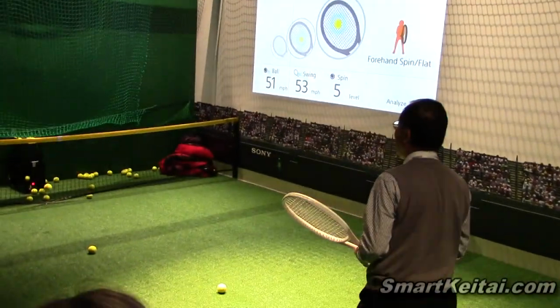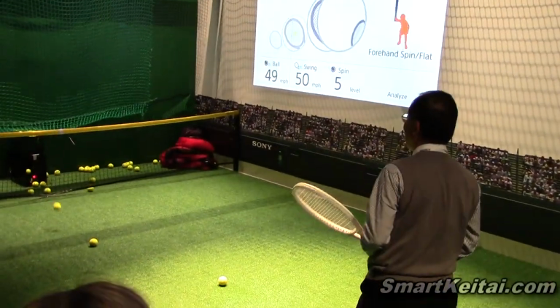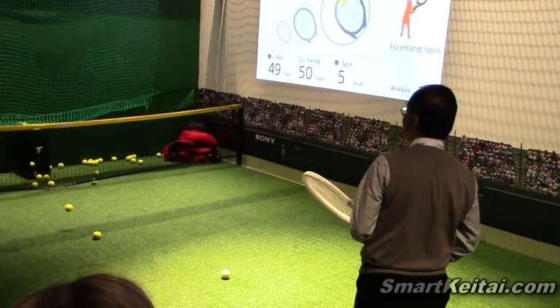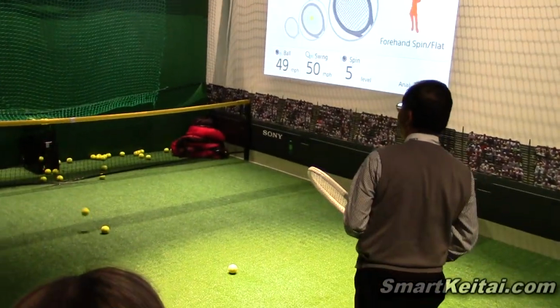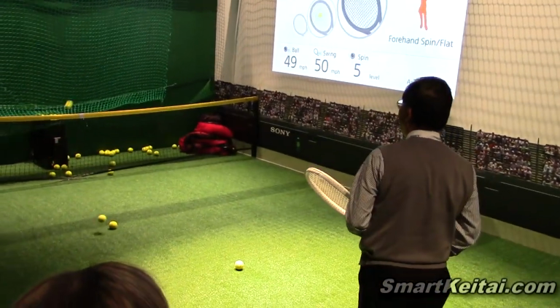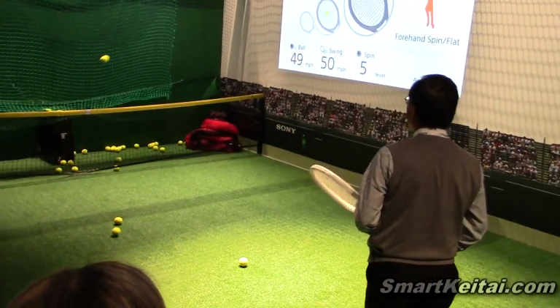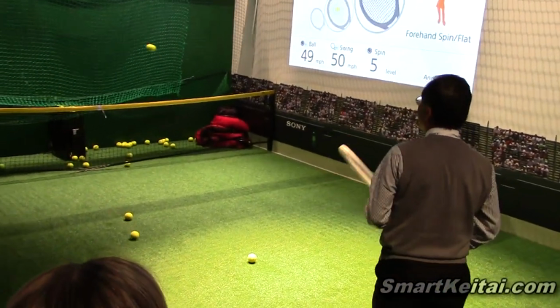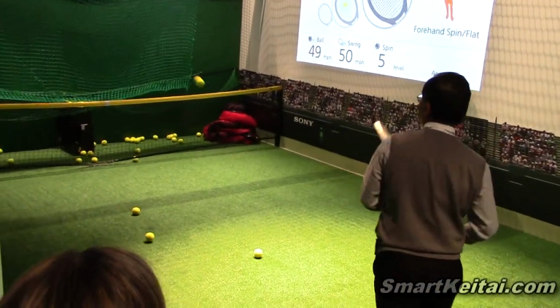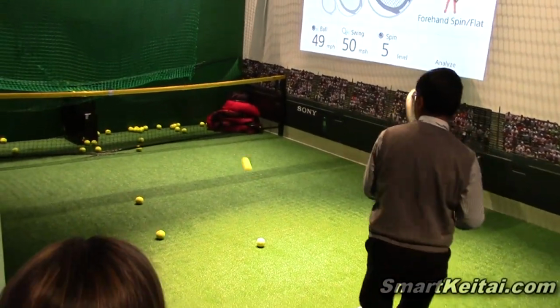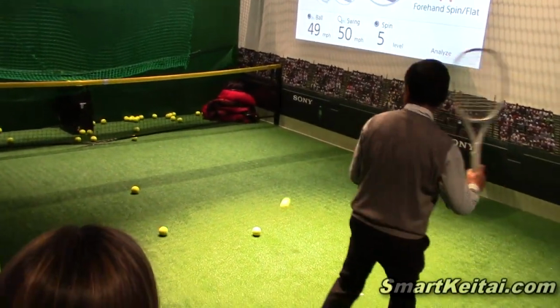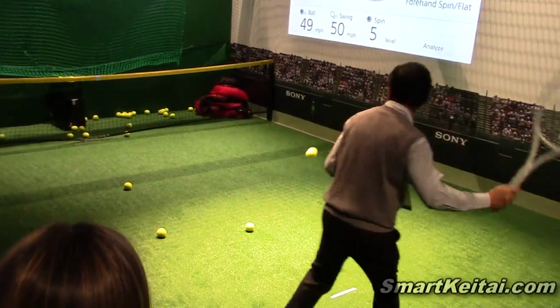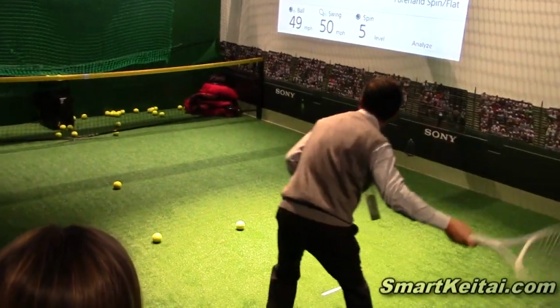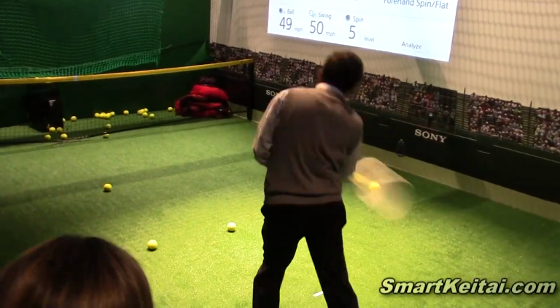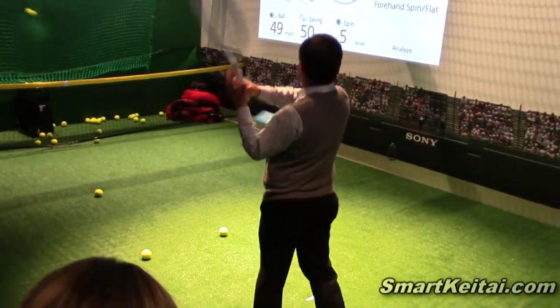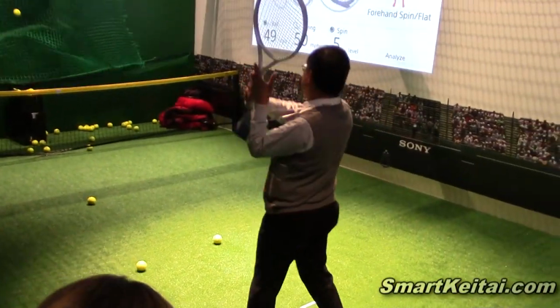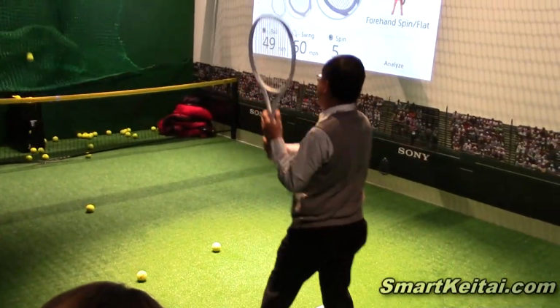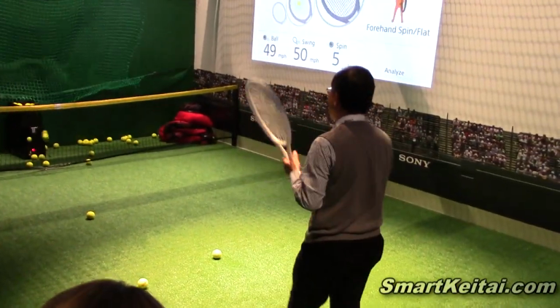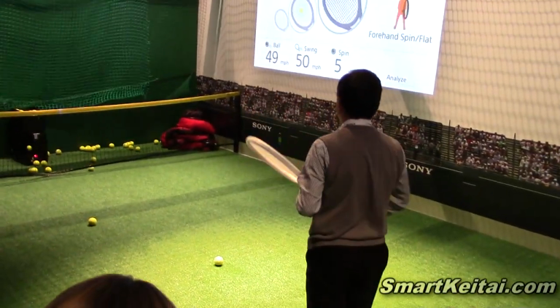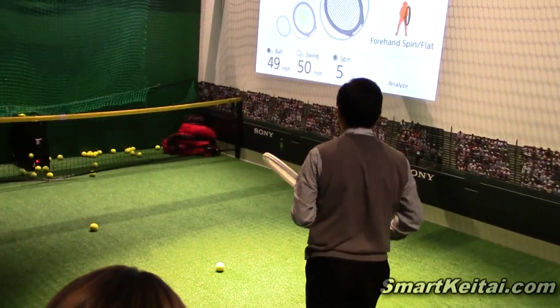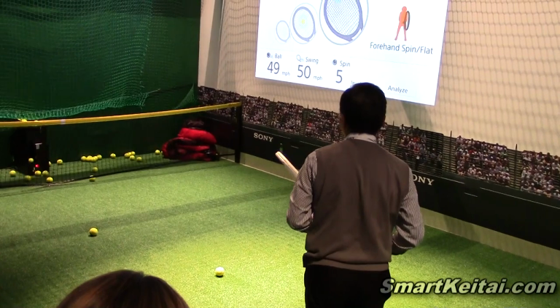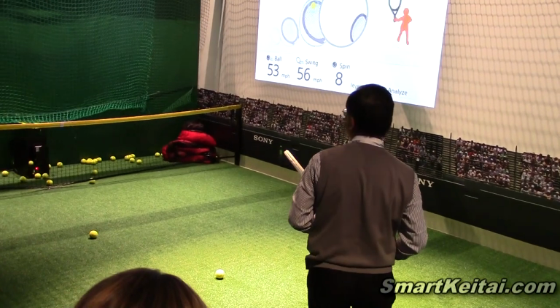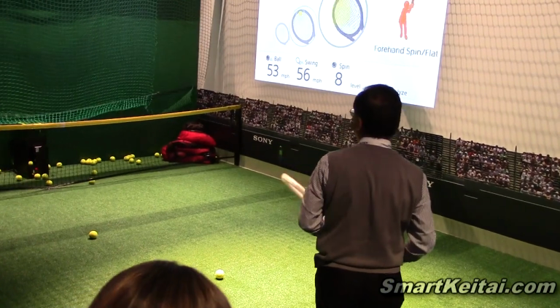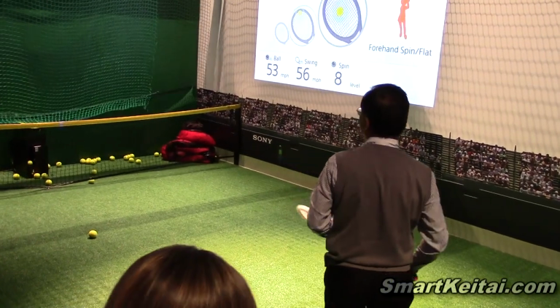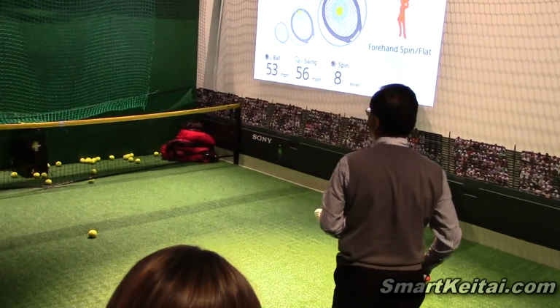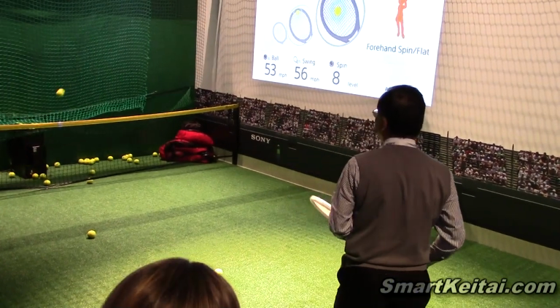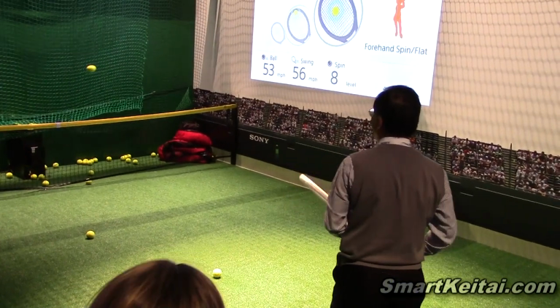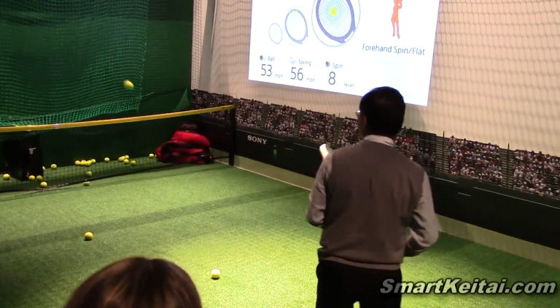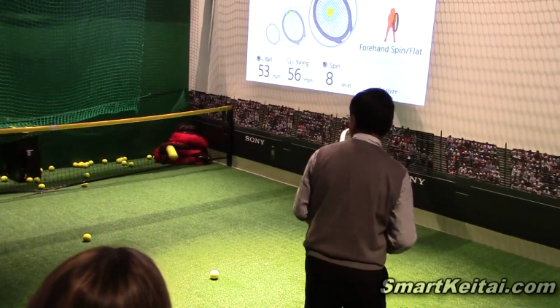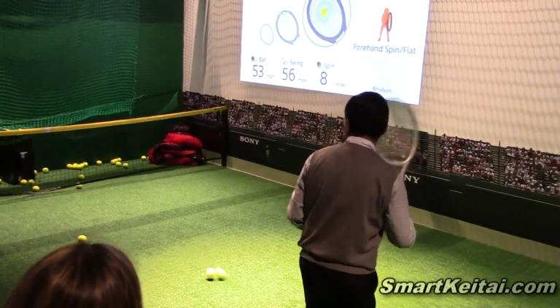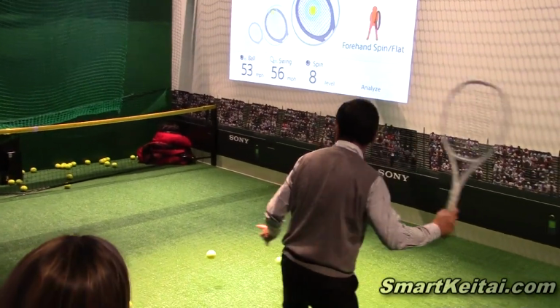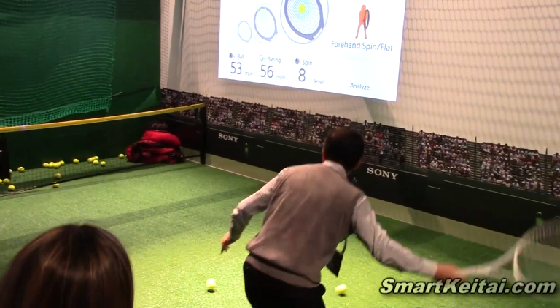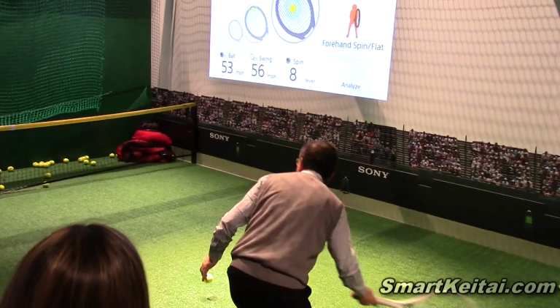Are you doing this for golf clubs? Right now all of this is for tennis, but we're certainly looking to bring it to more devices.